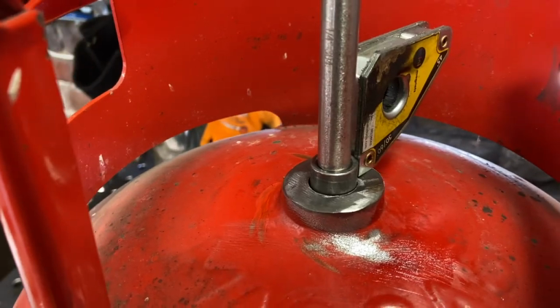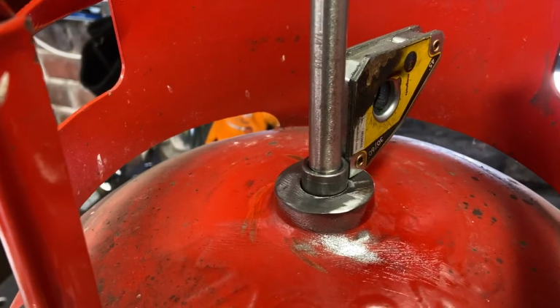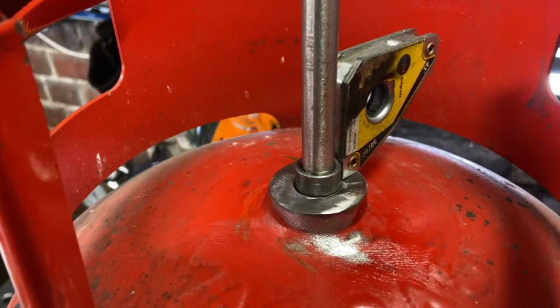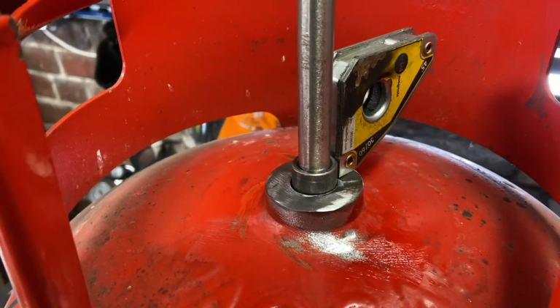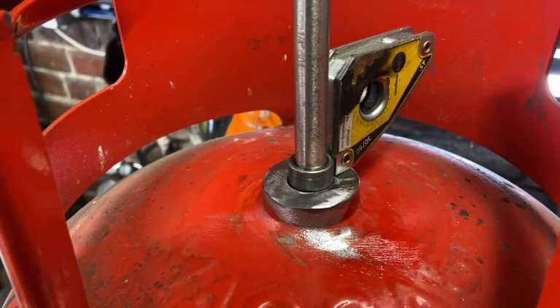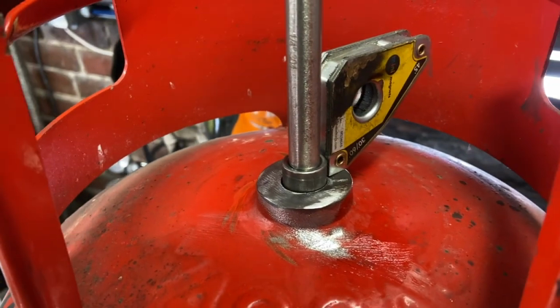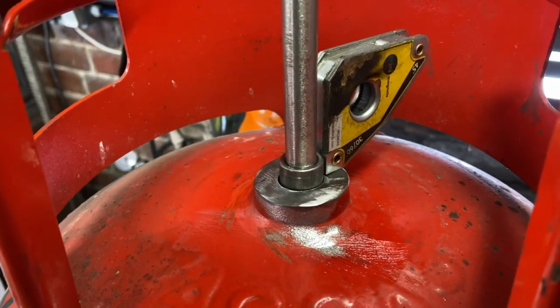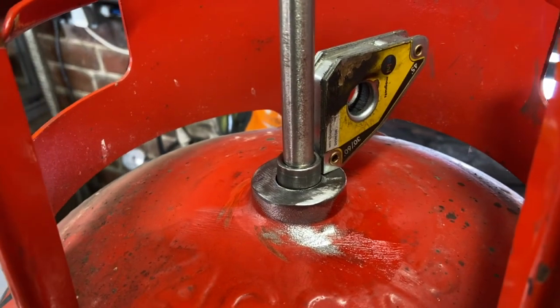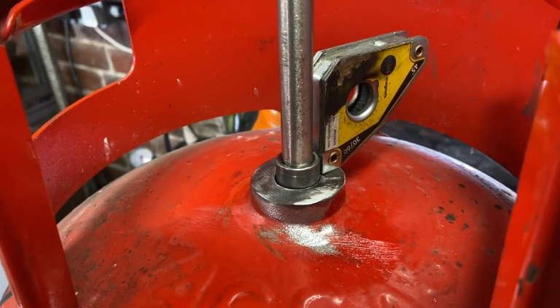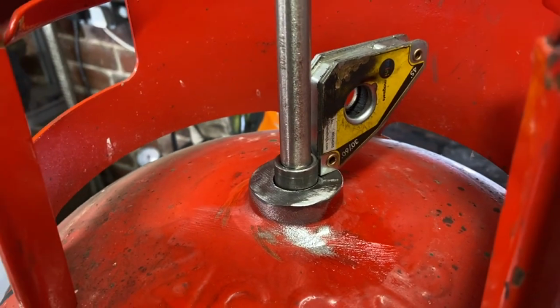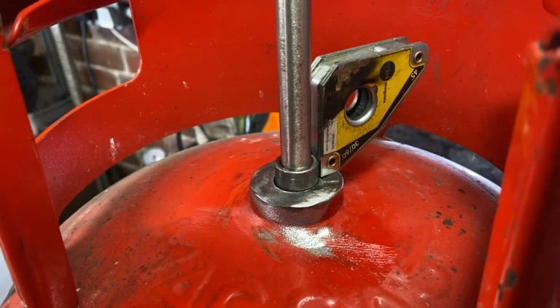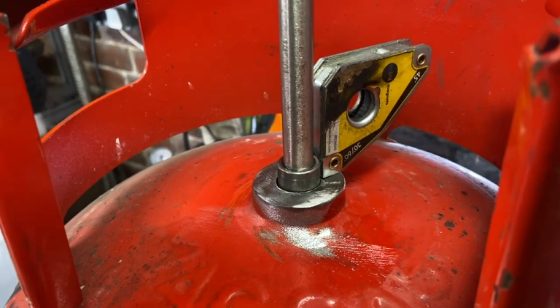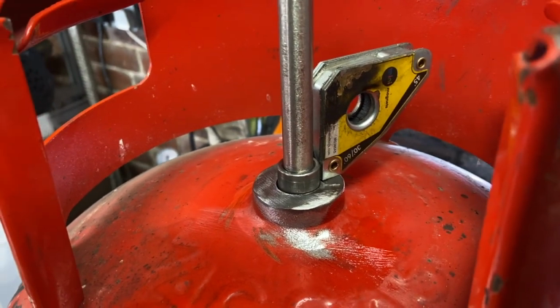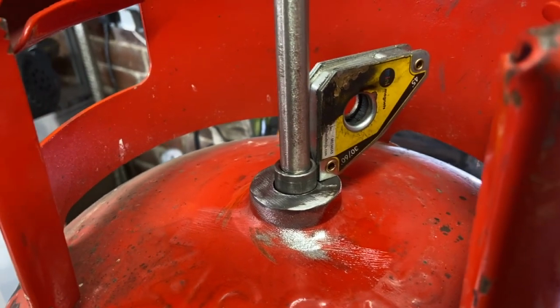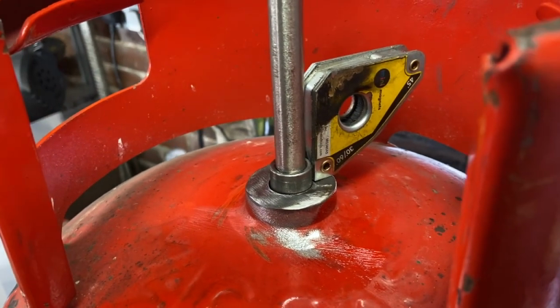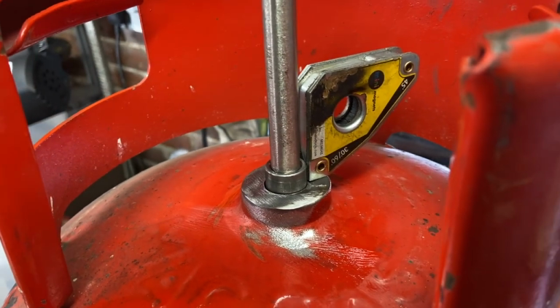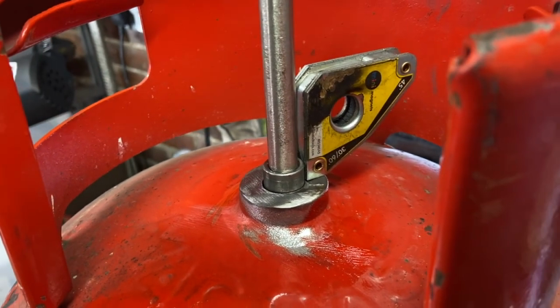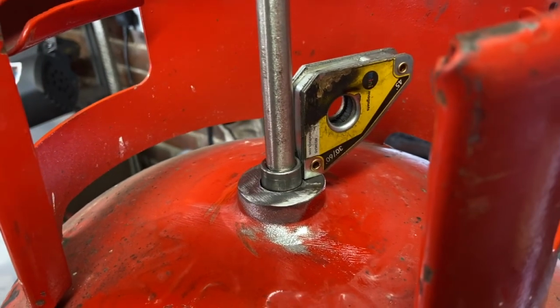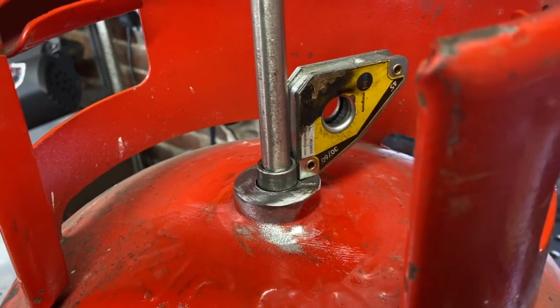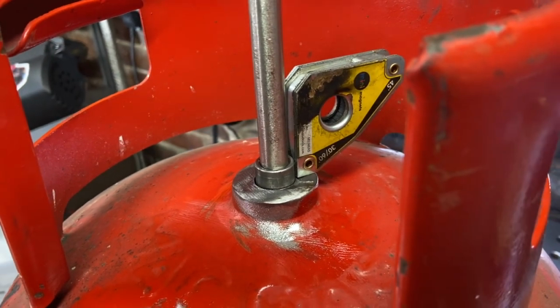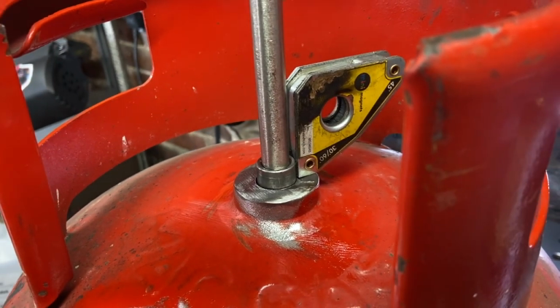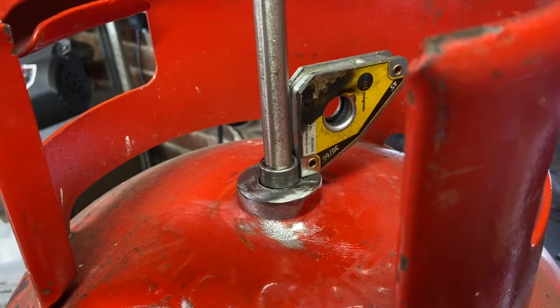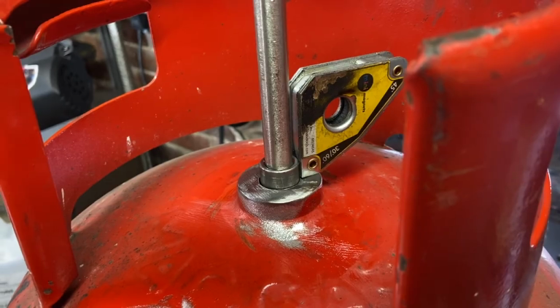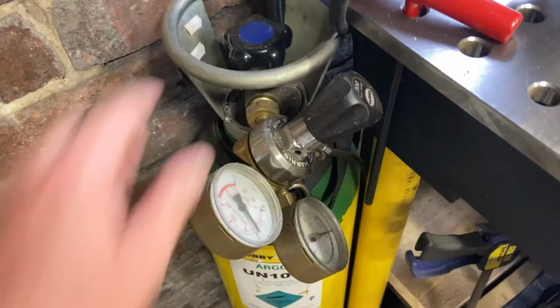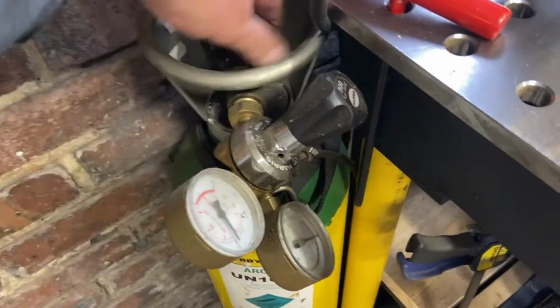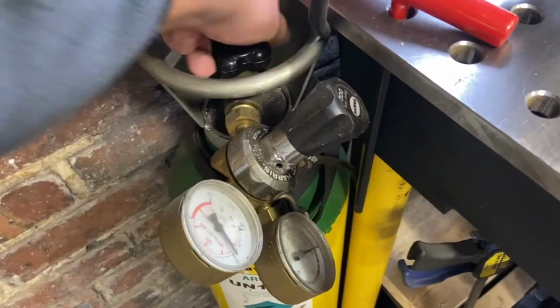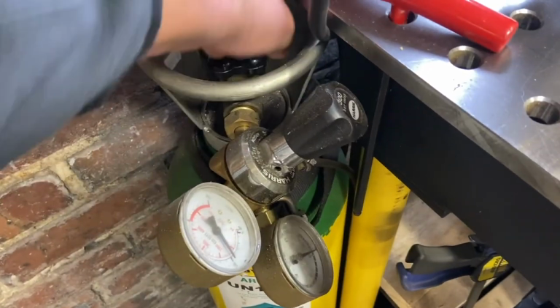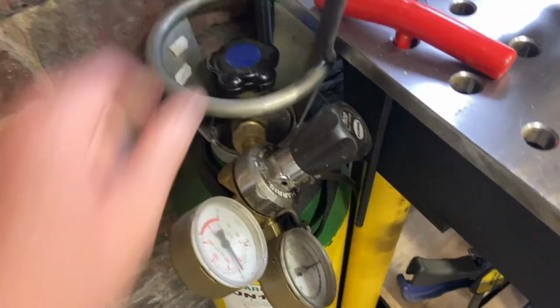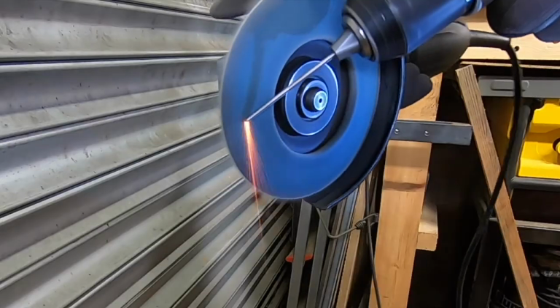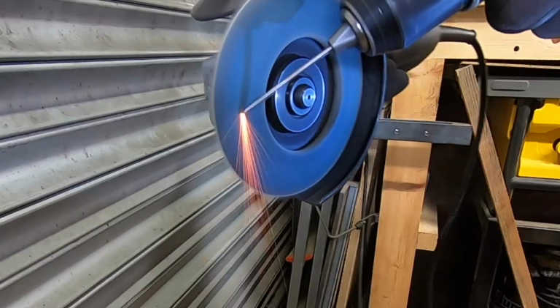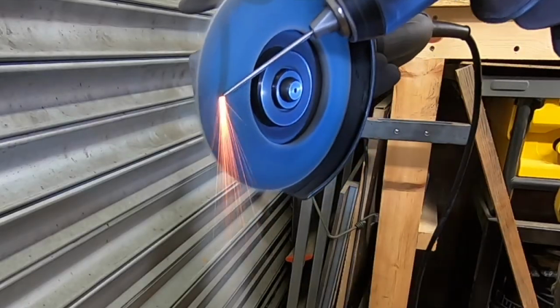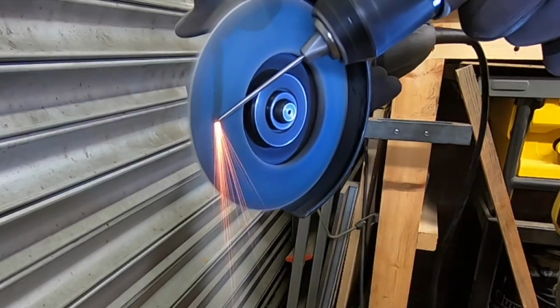All the holes are cut, we're all ready for welding. We're just going to weld these bushings and fittings onto the cylinder now.